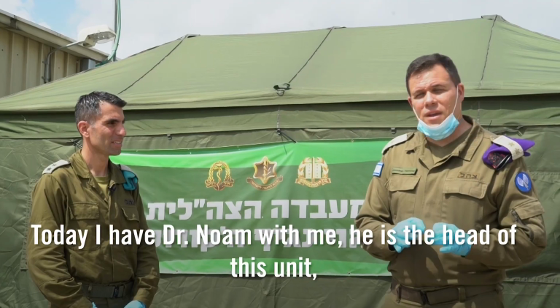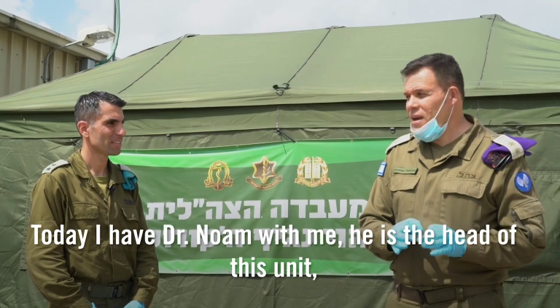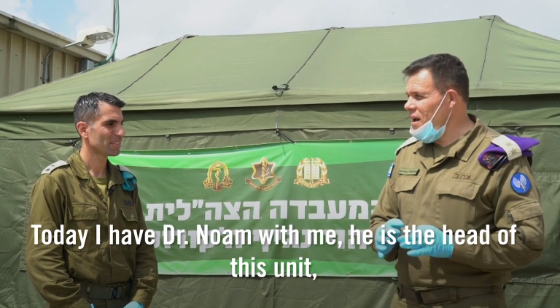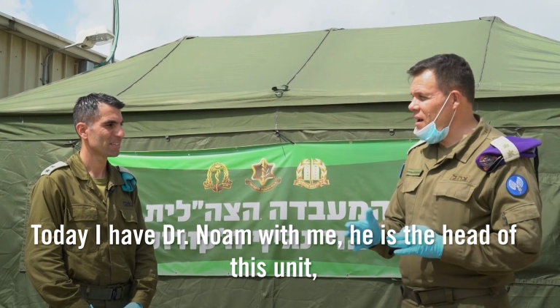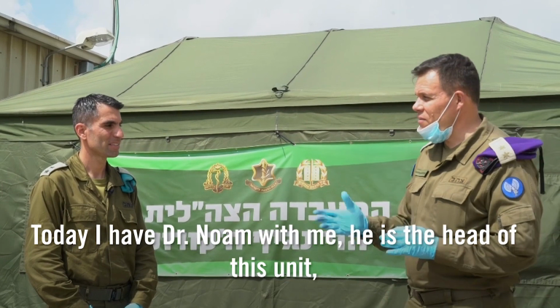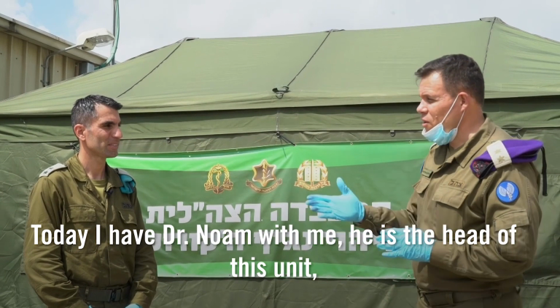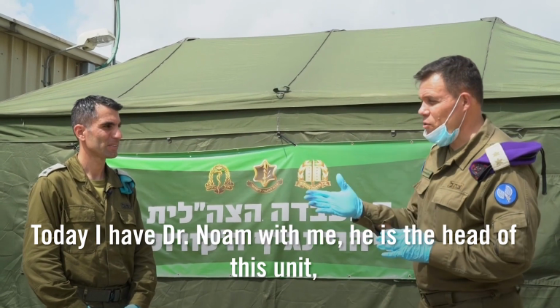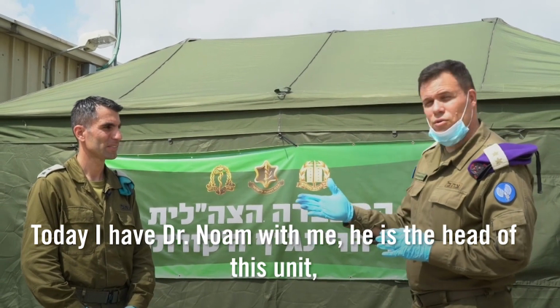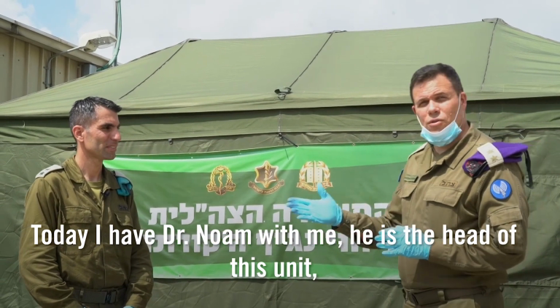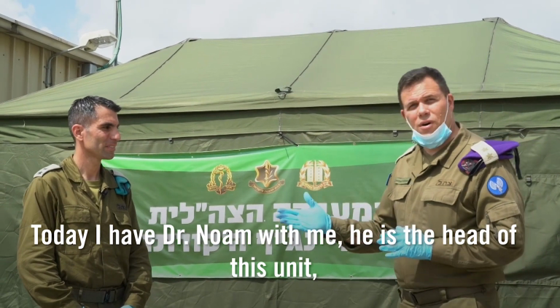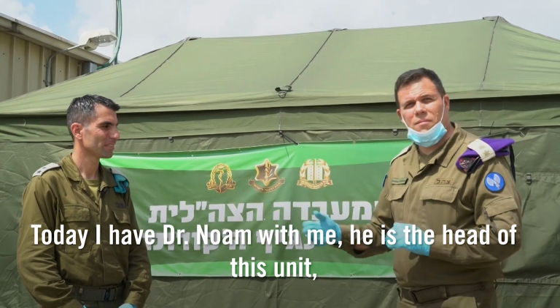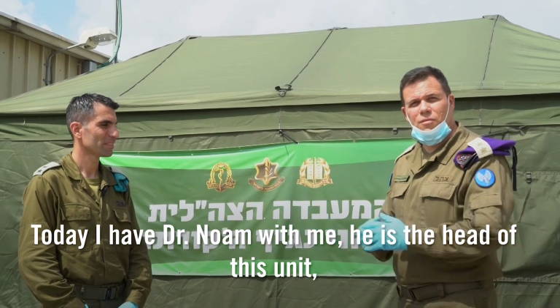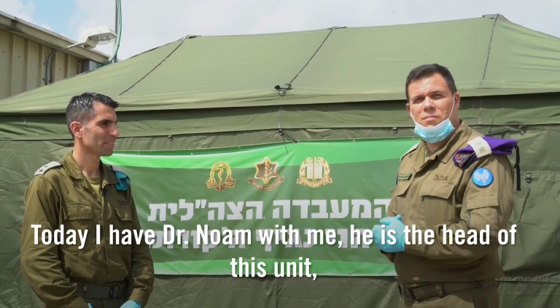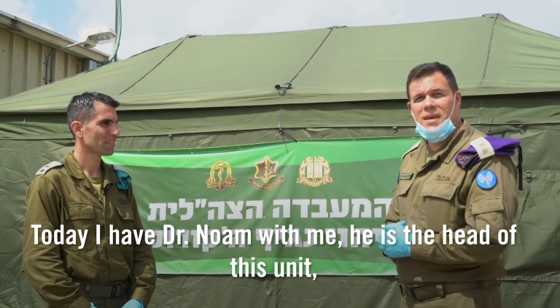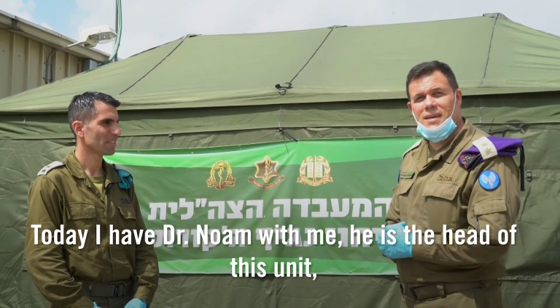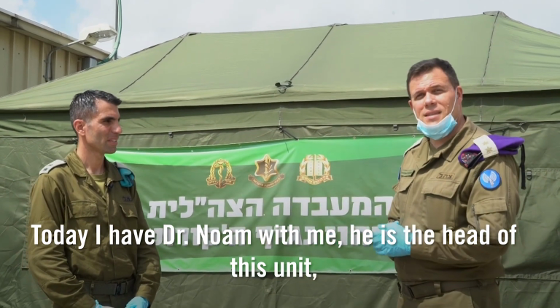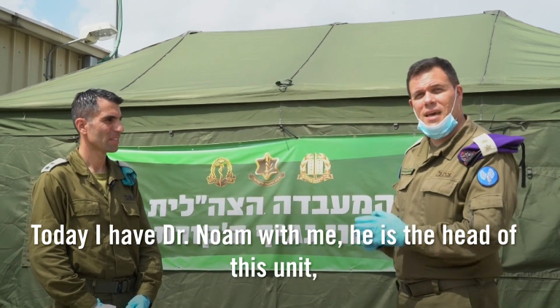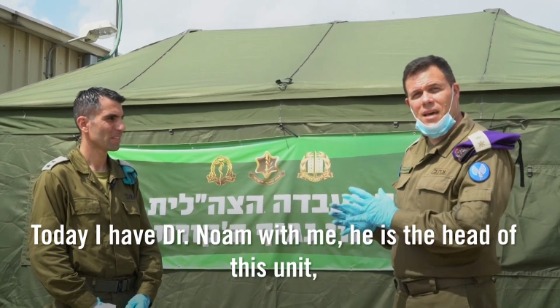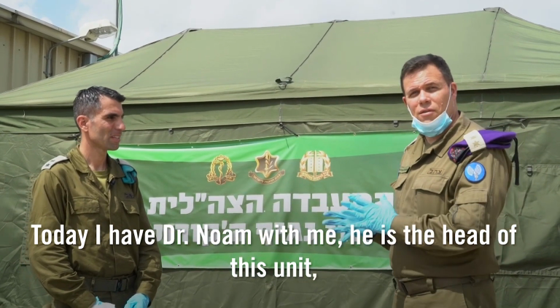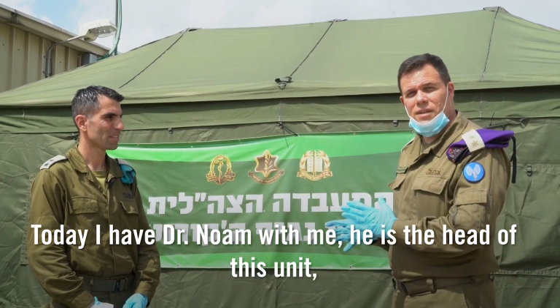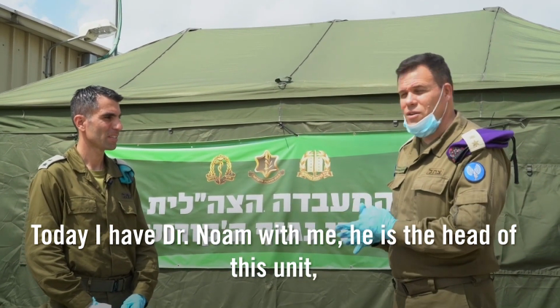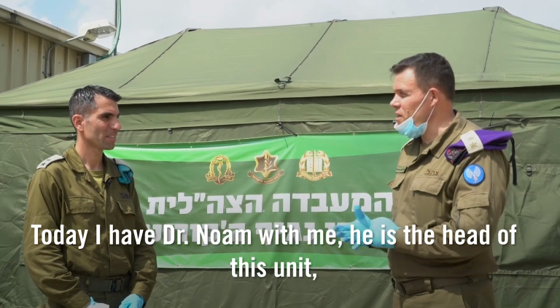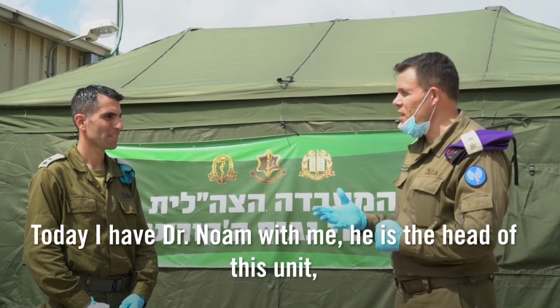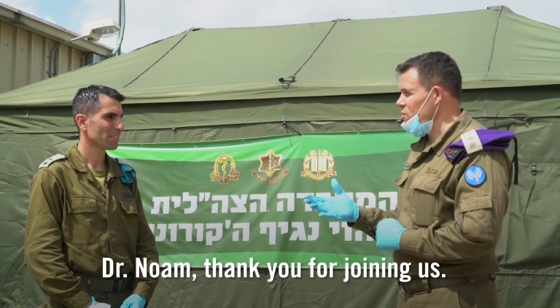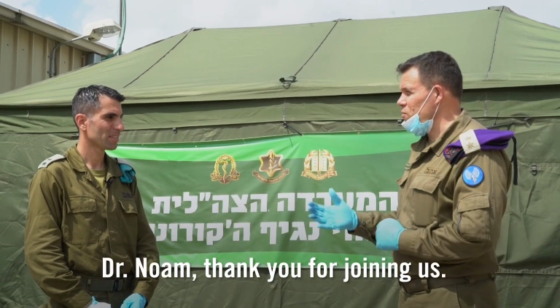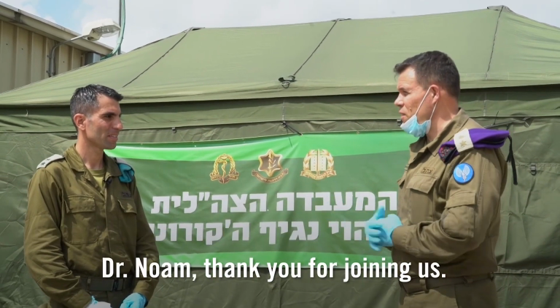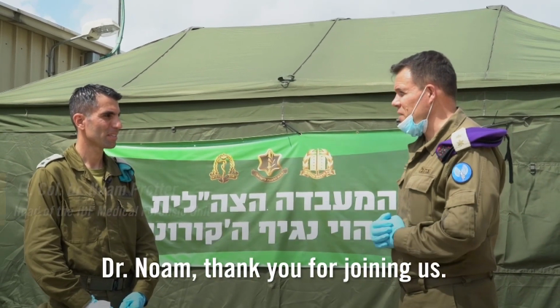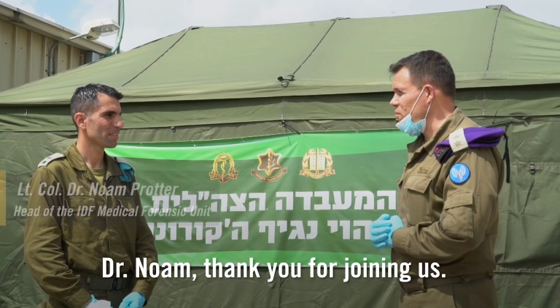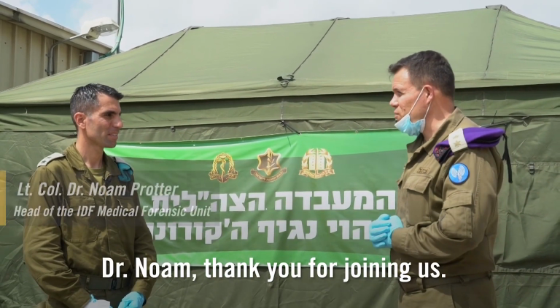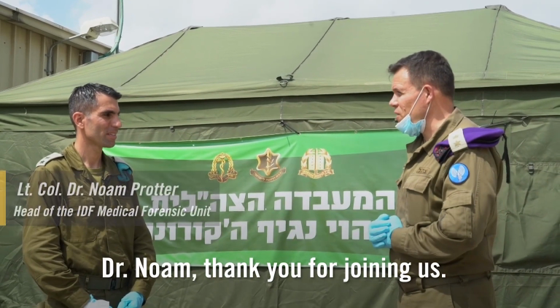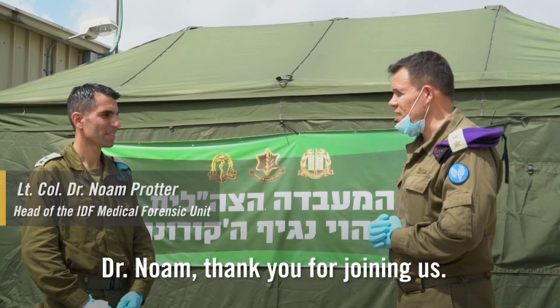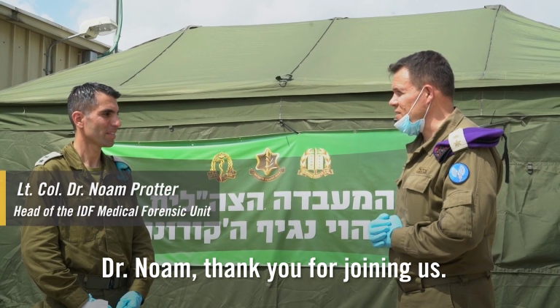Today, I have Dr. Noam with me. He is the head of this unit. Dr. Noam, thank you for joining us.